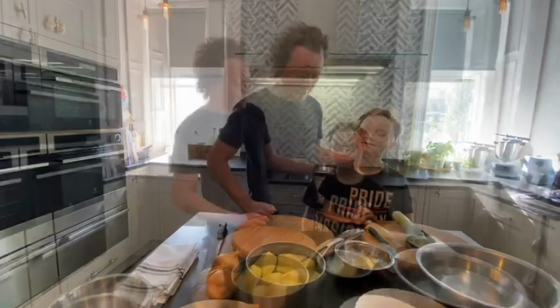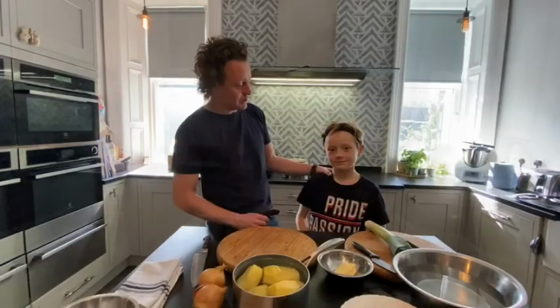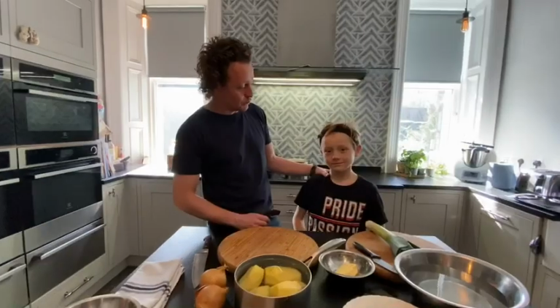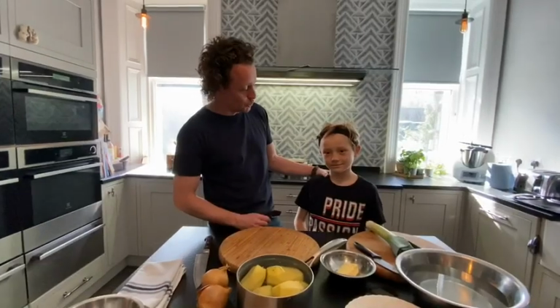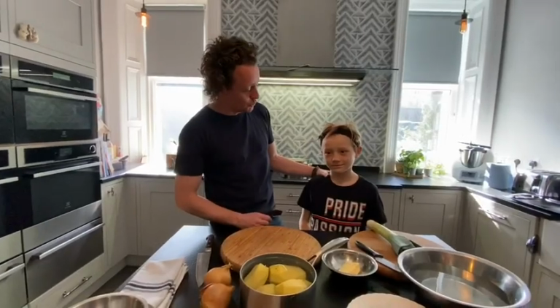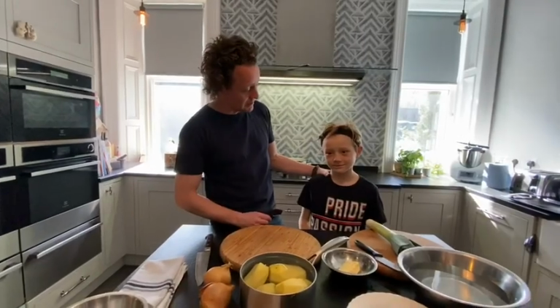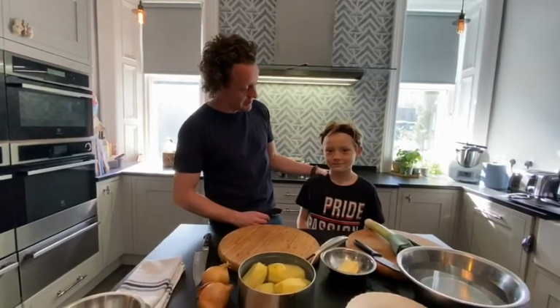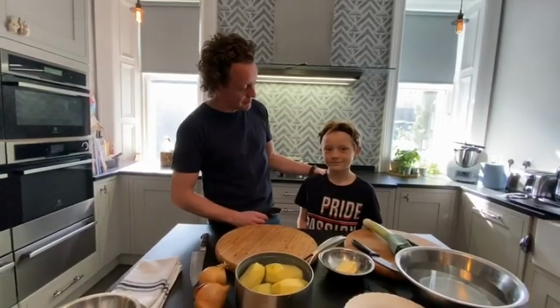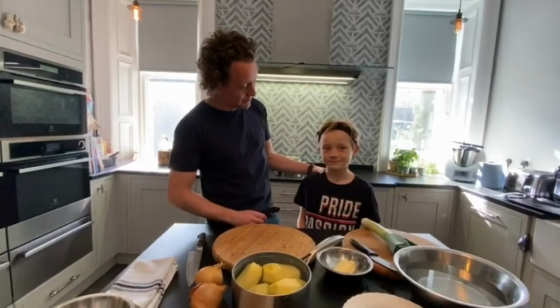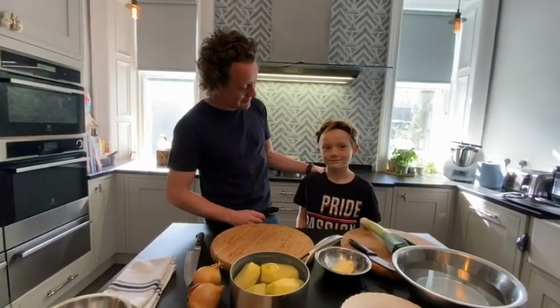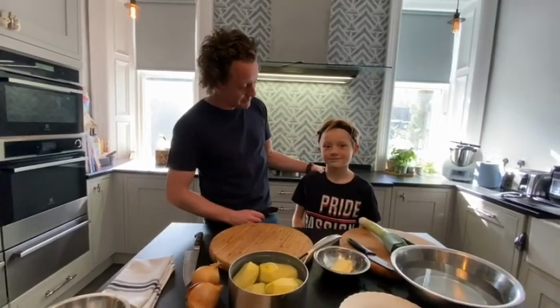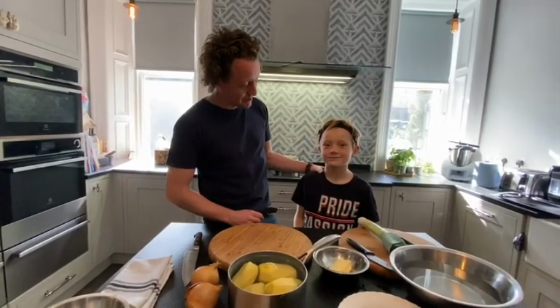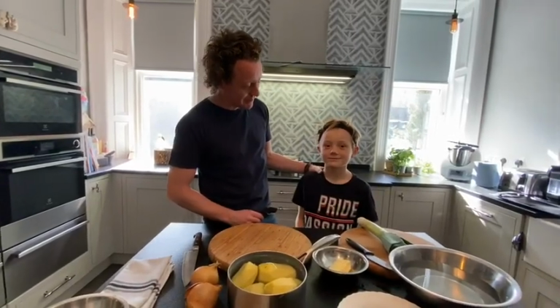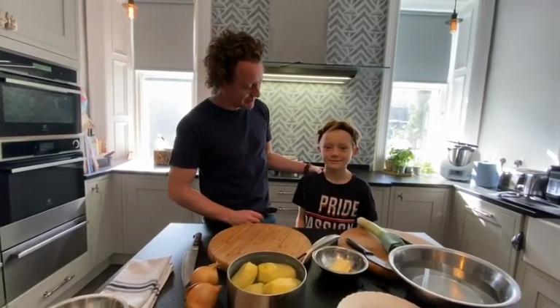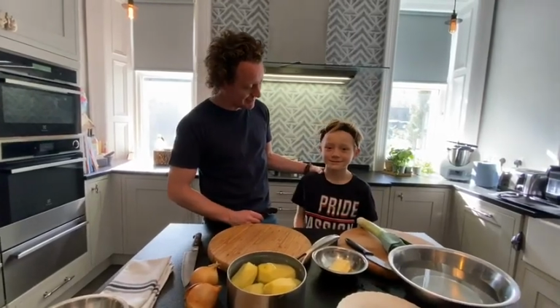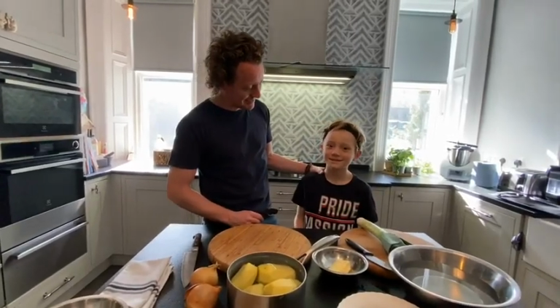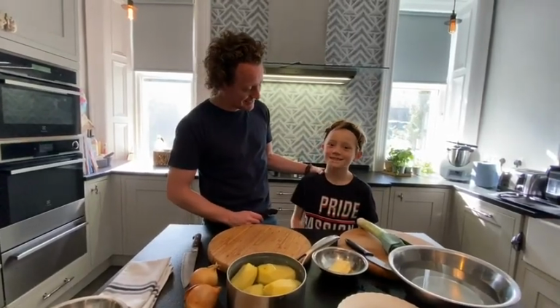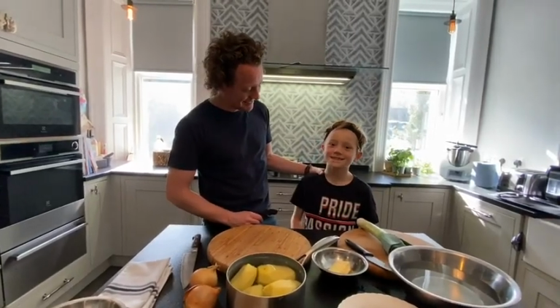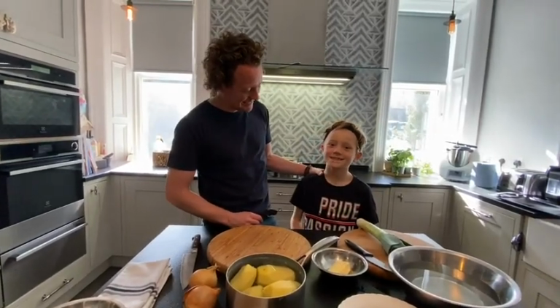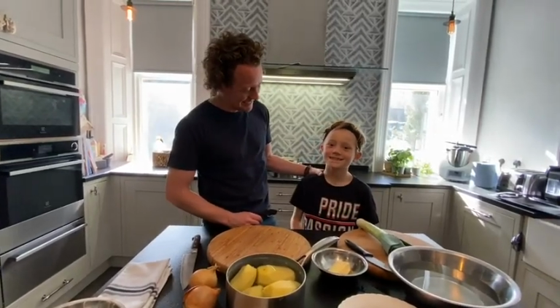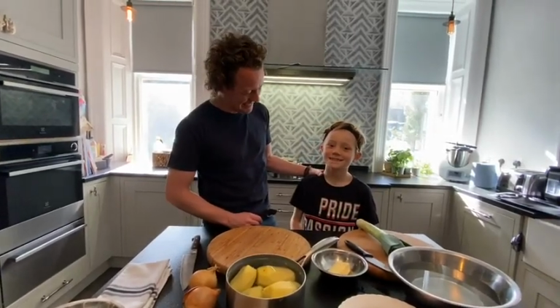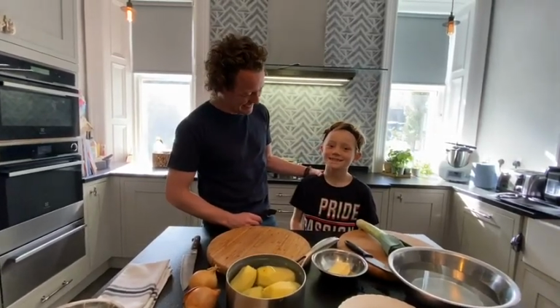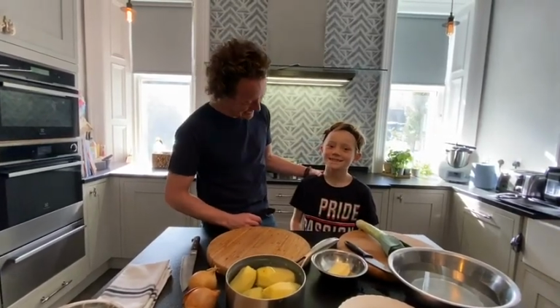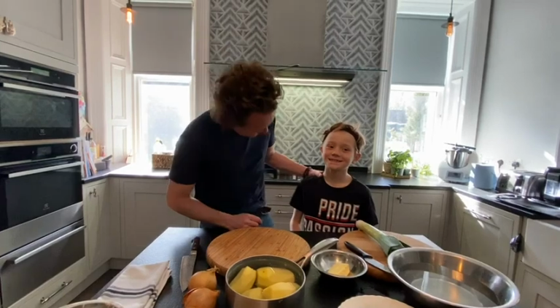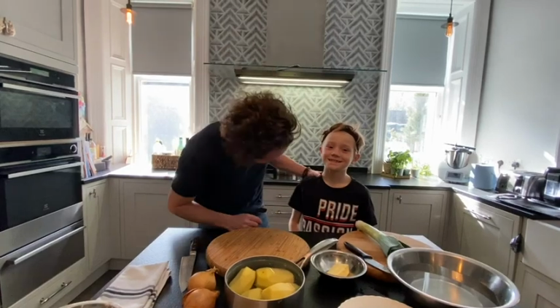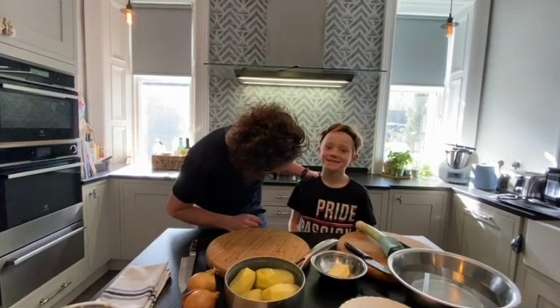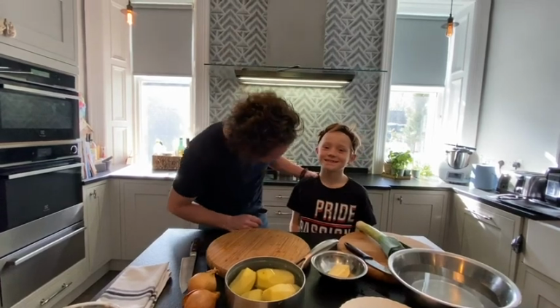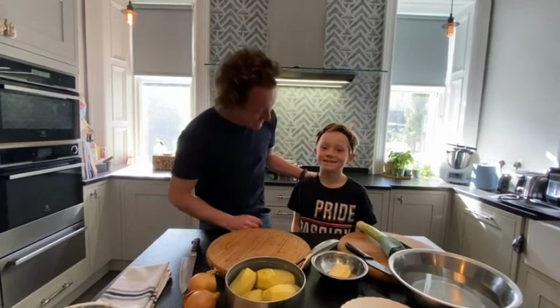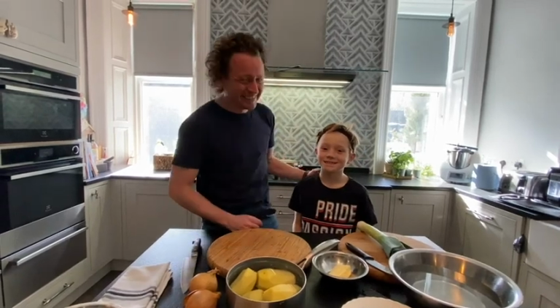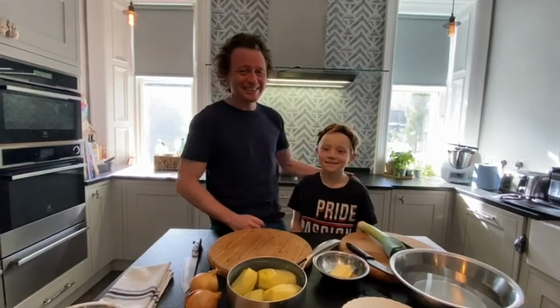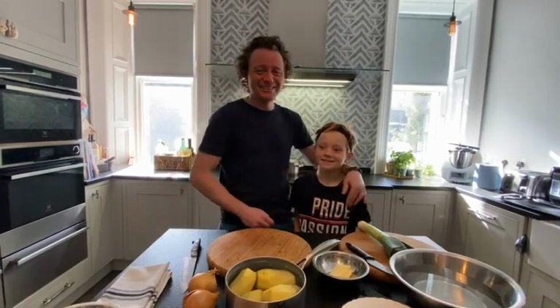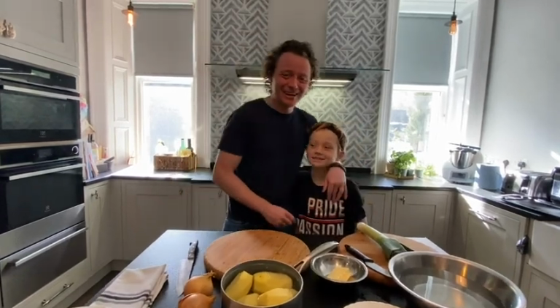He lost a tooth yesterday, so give us a smile, Axel. He's looking at me like a rabbit.